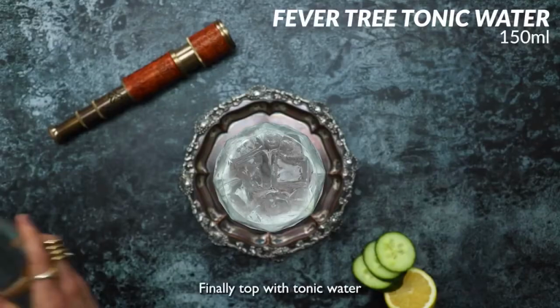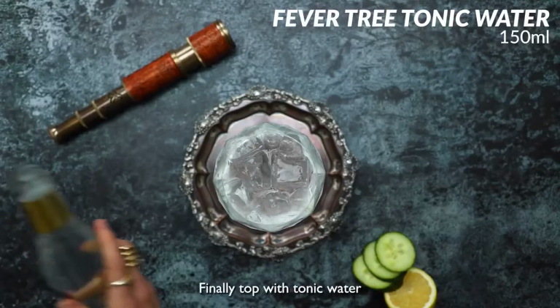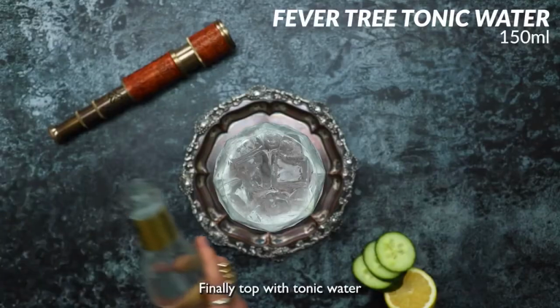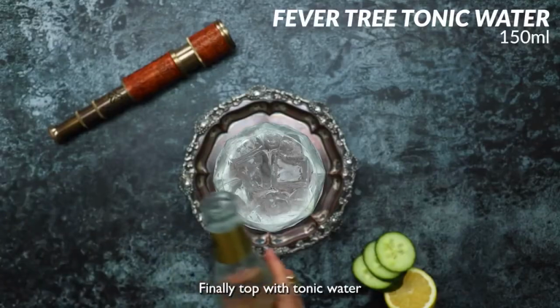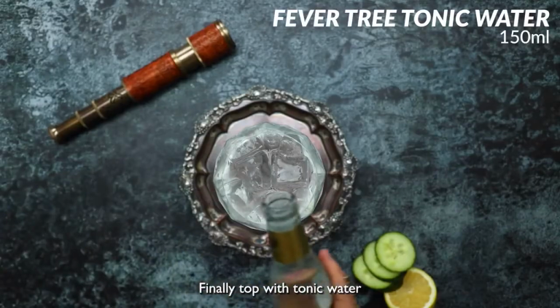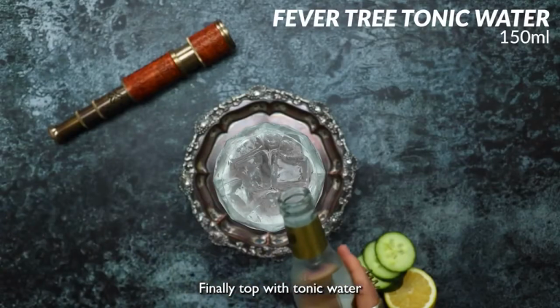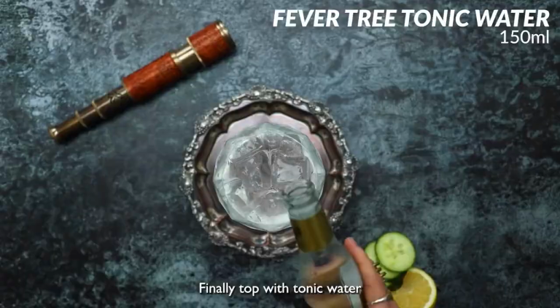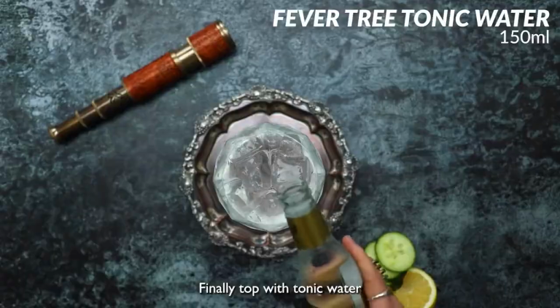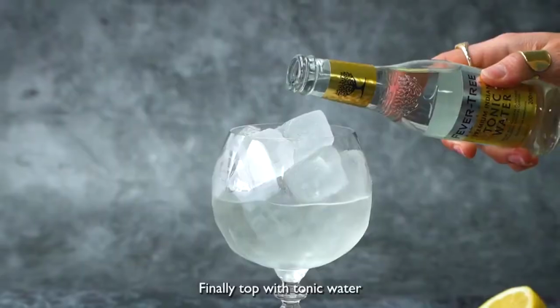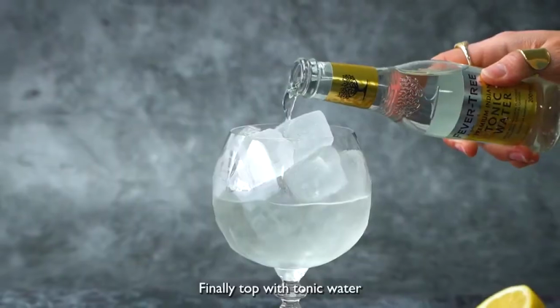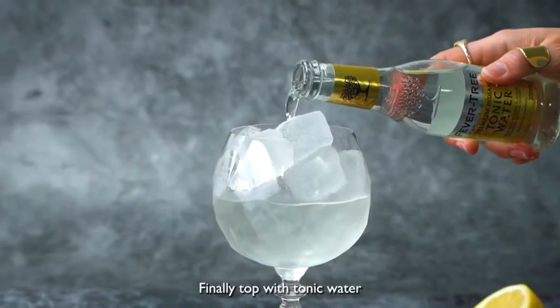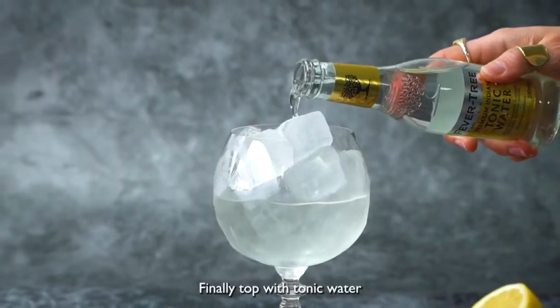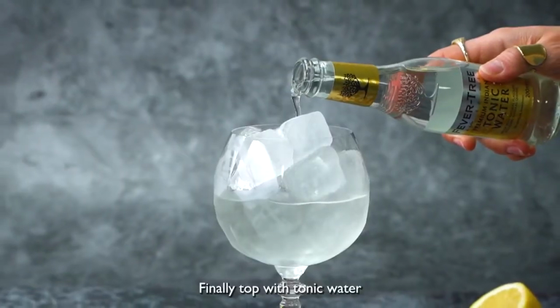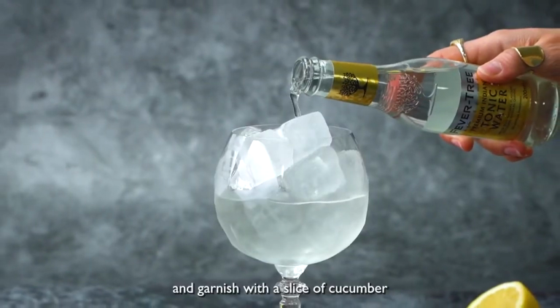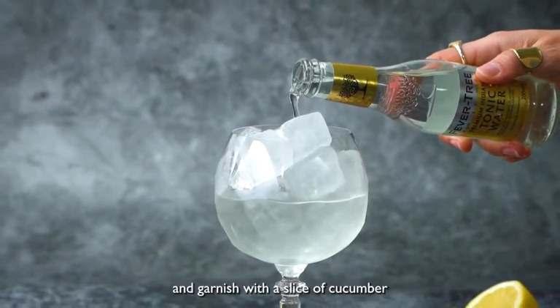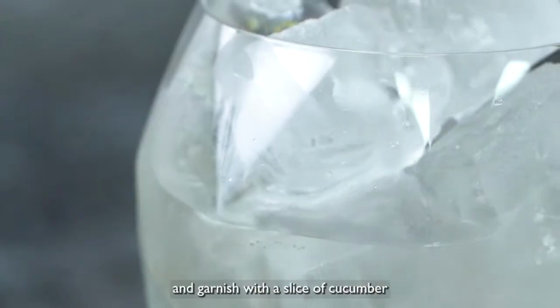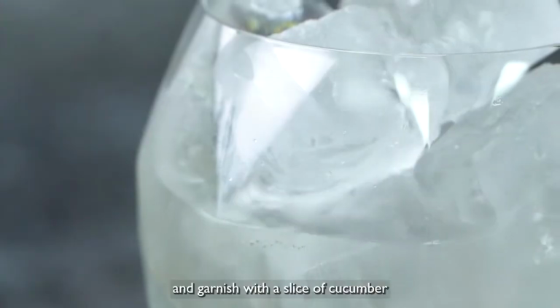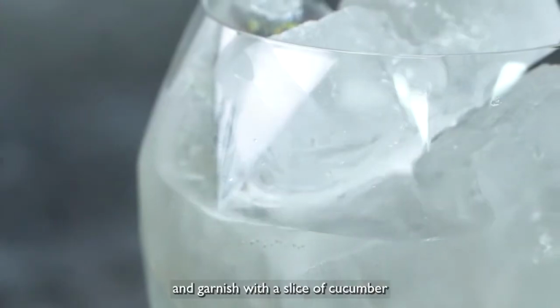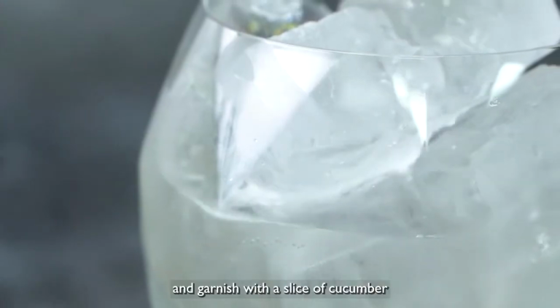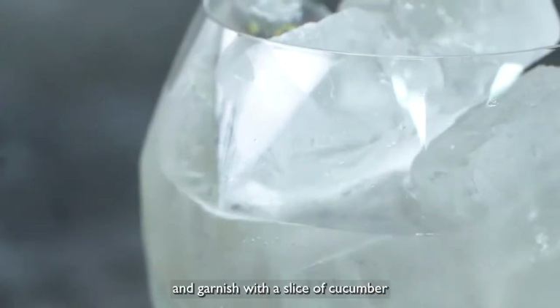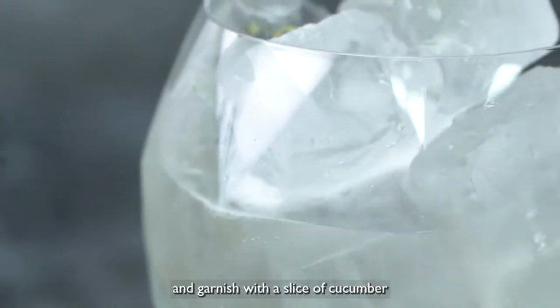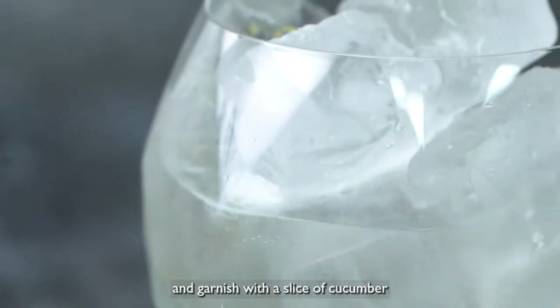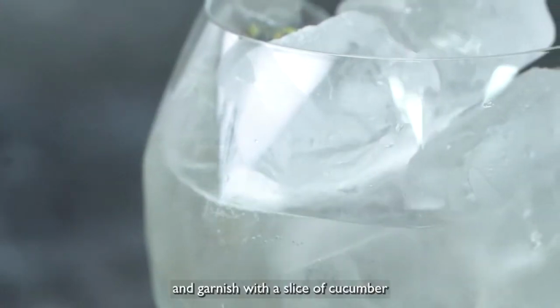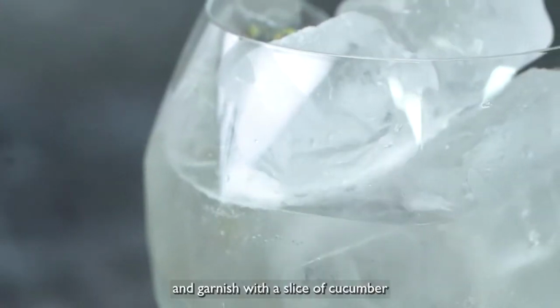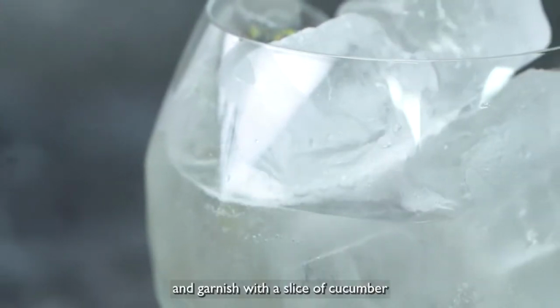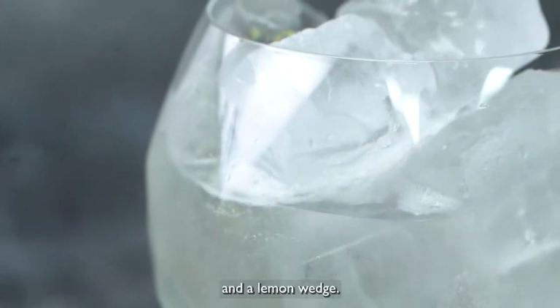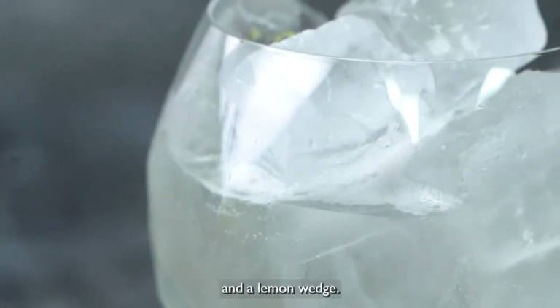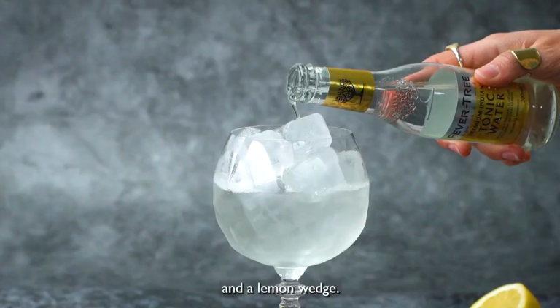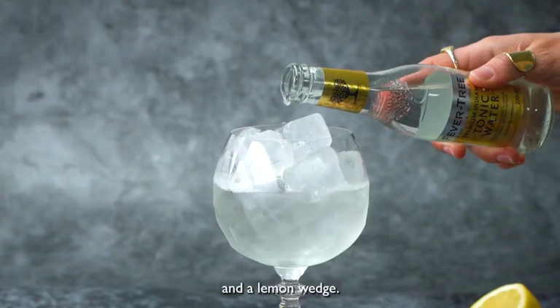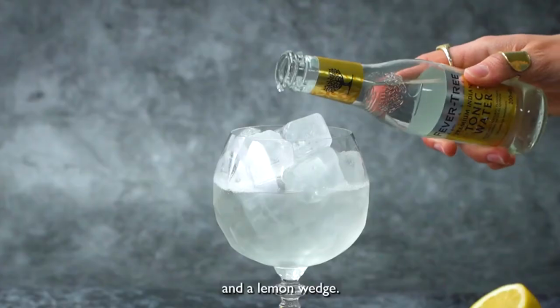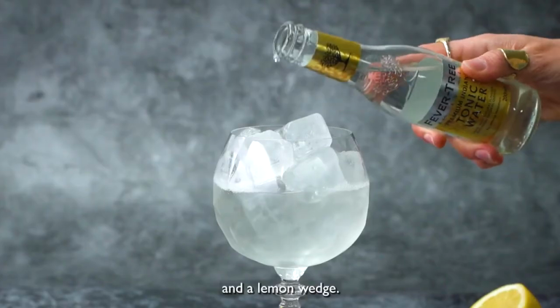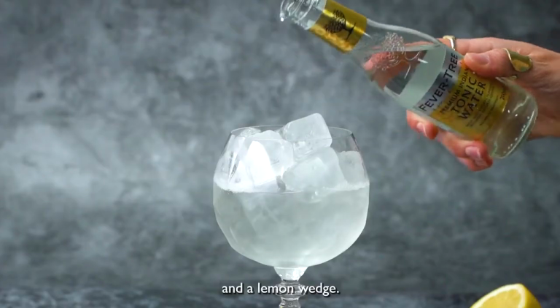Finally, top with tonic water and garnish with a slice of cucumber and a lemon wedge.